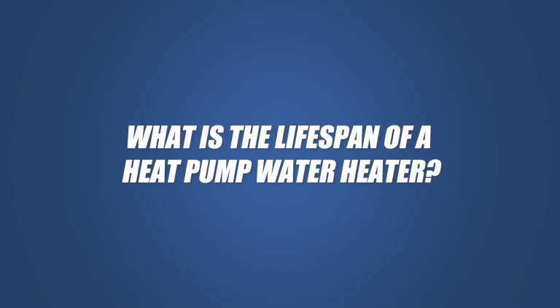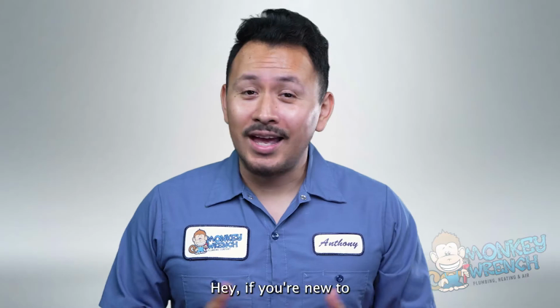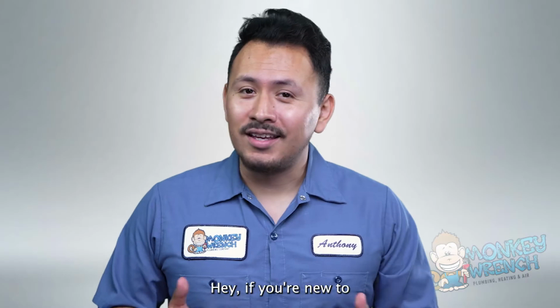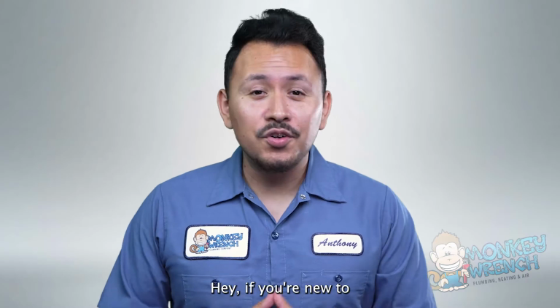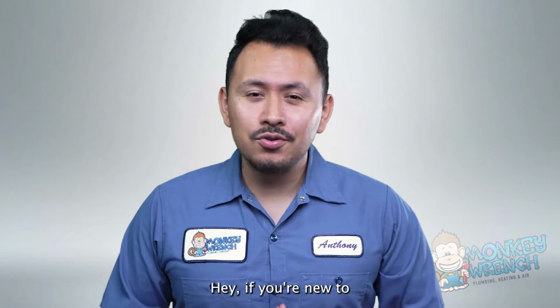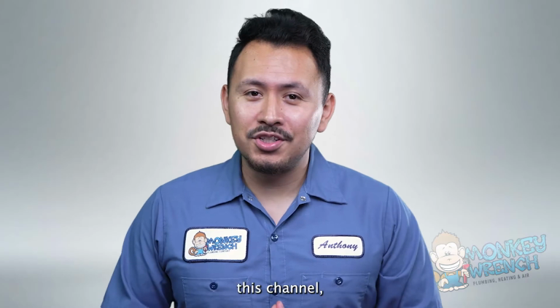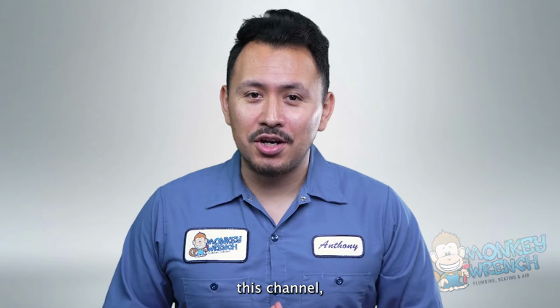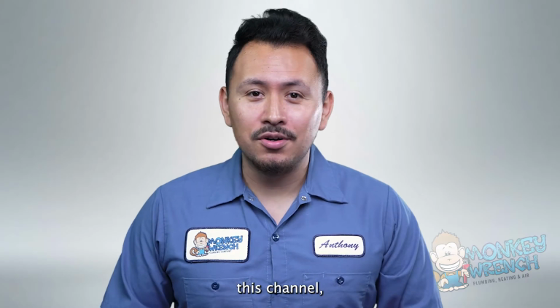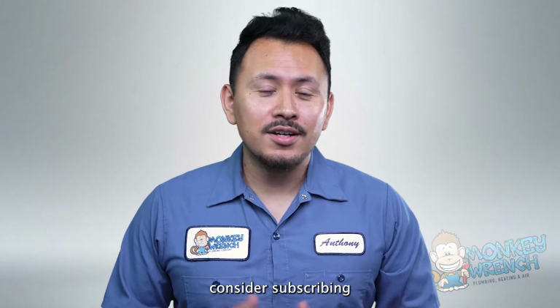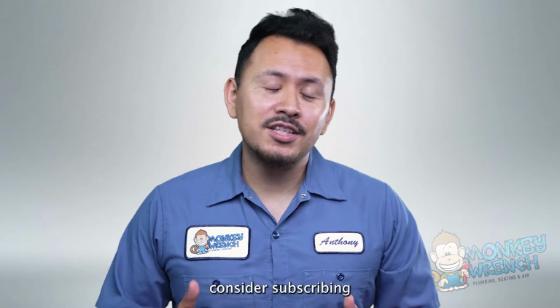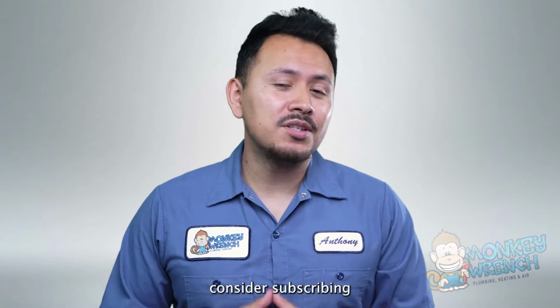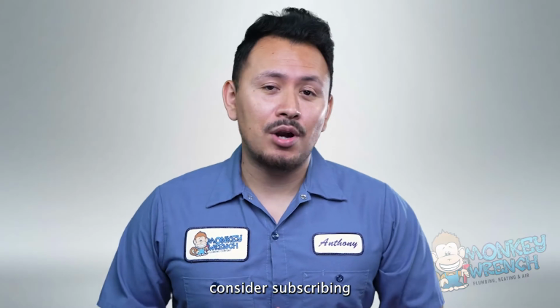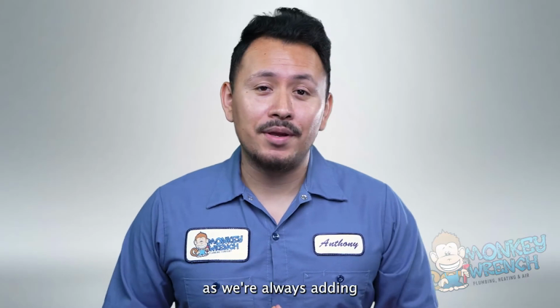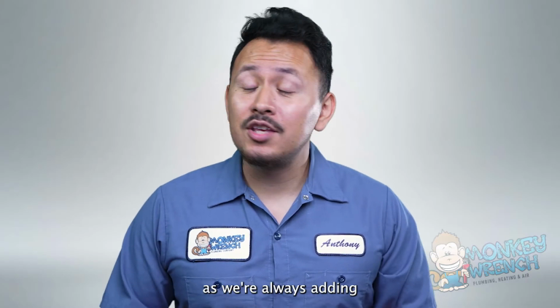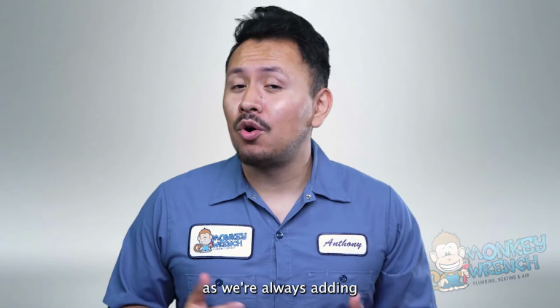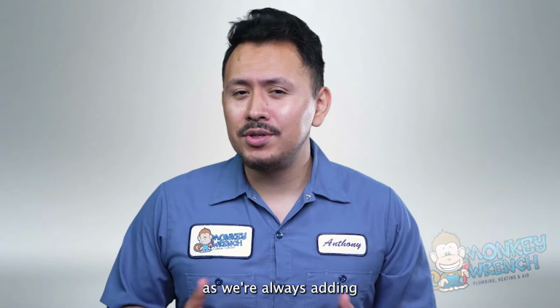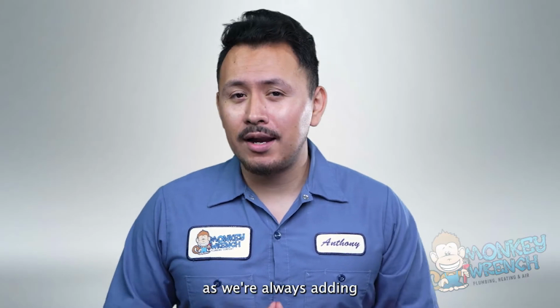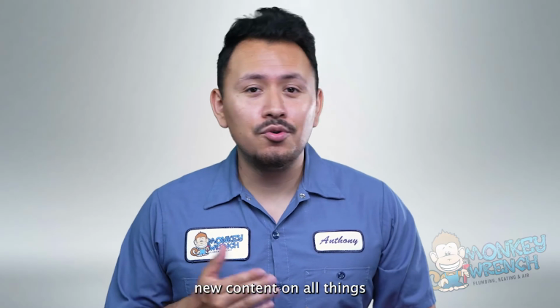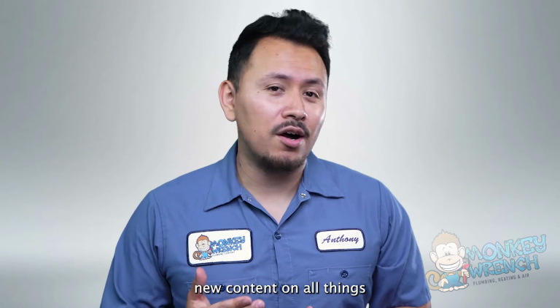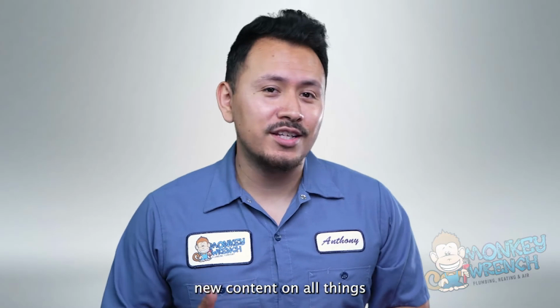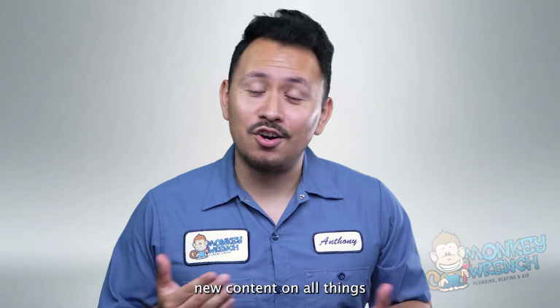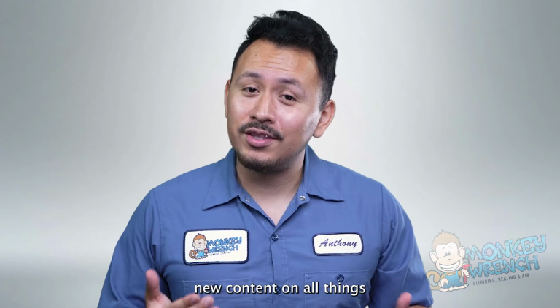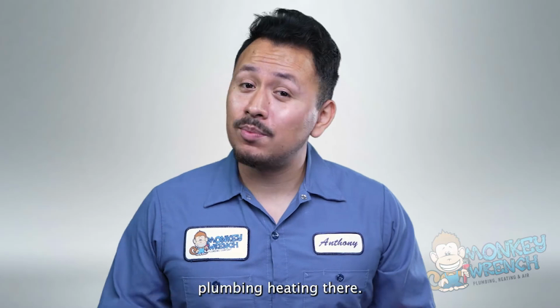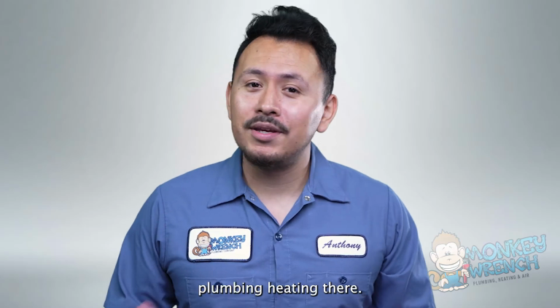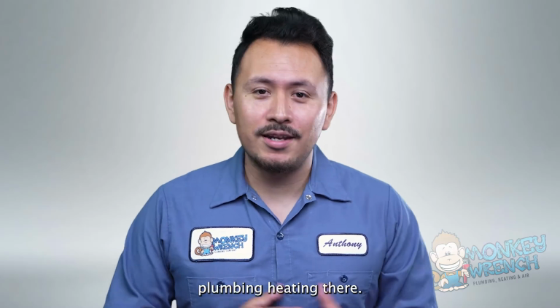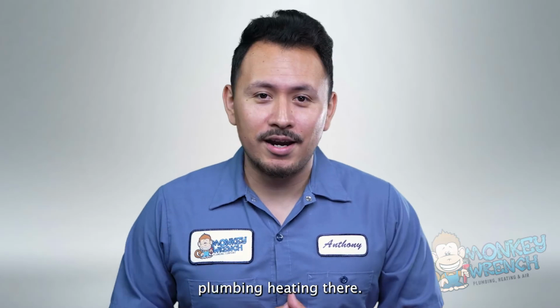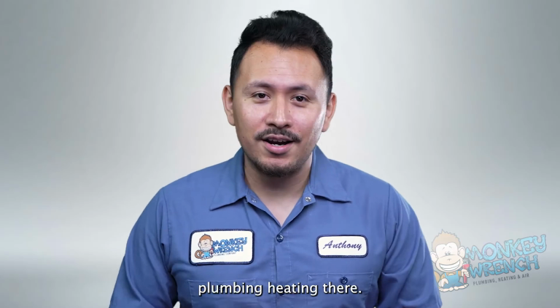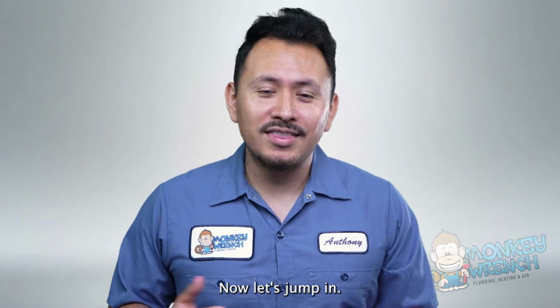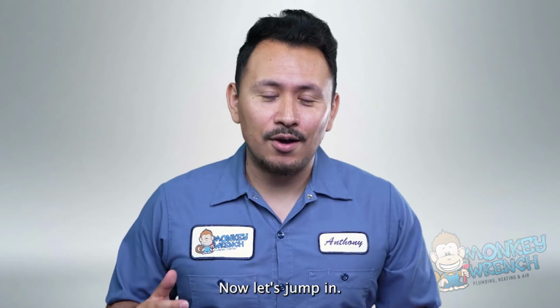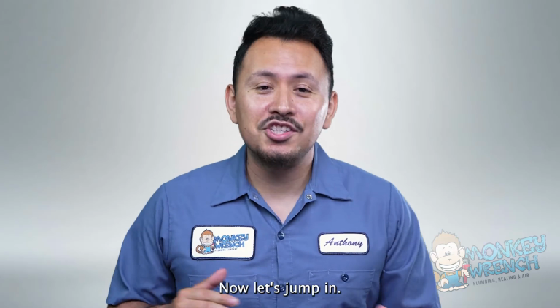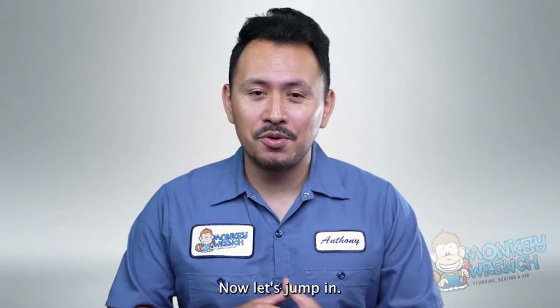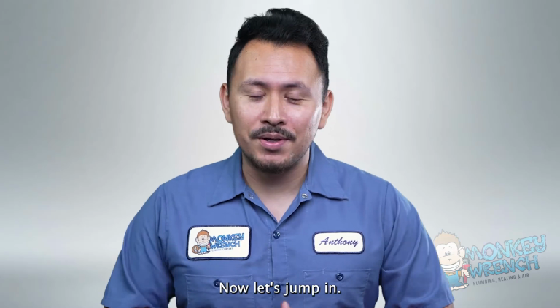If you're new to this channel, consider subscribing as we're always adding new content on all things plumbing, heating, and air. Now let's jump in.